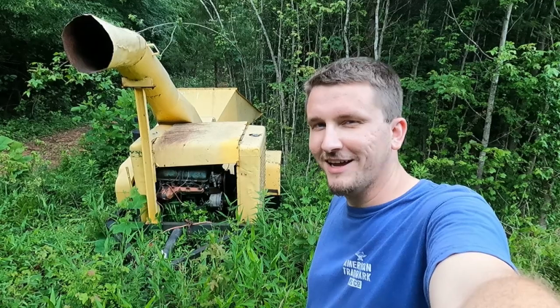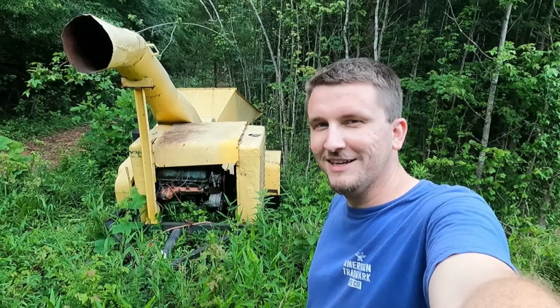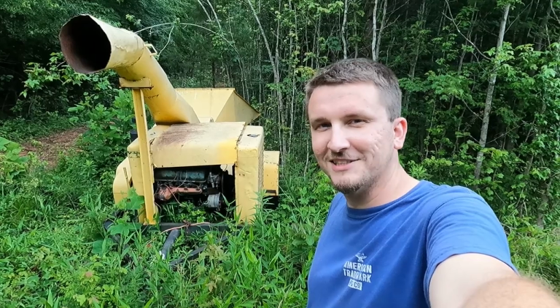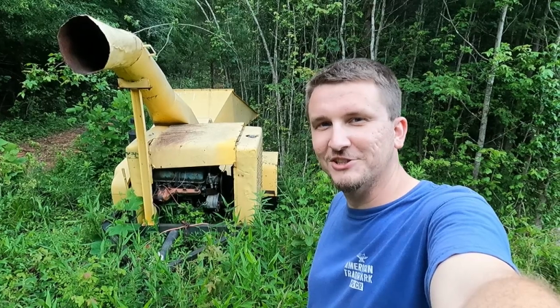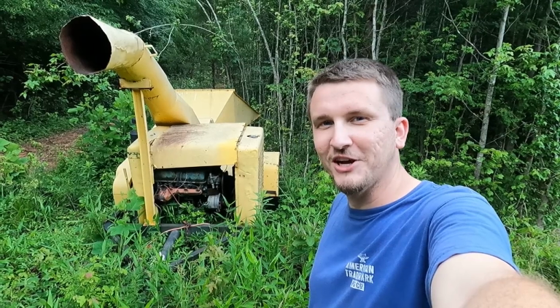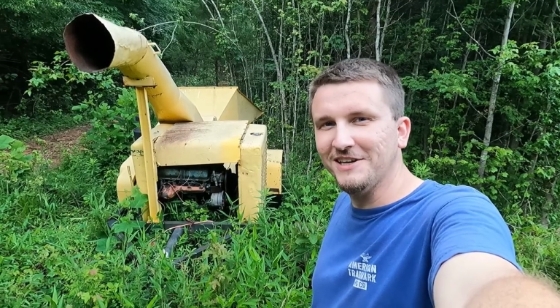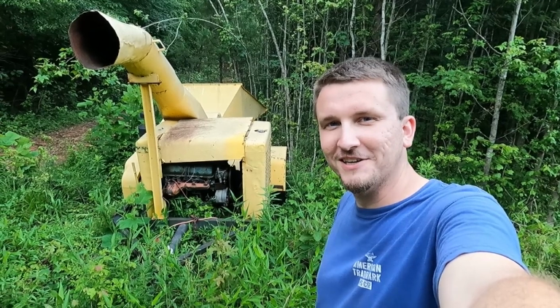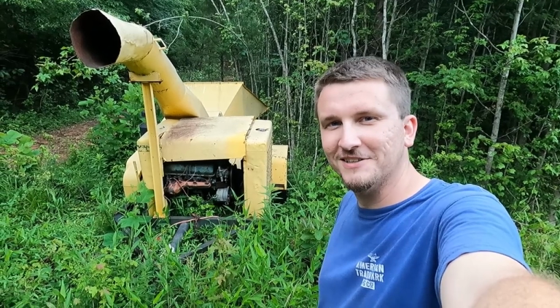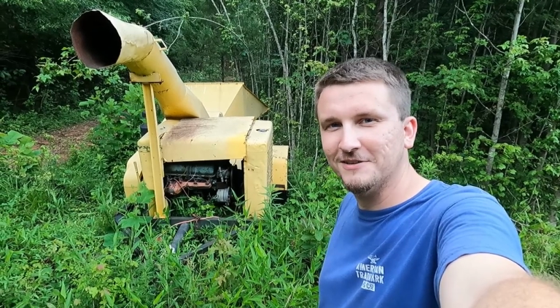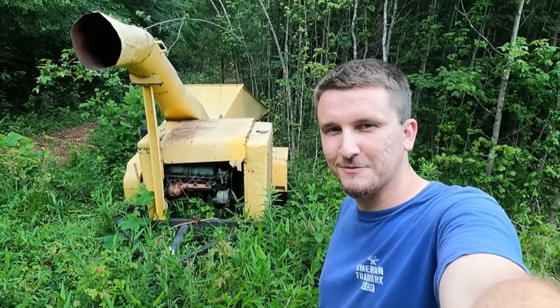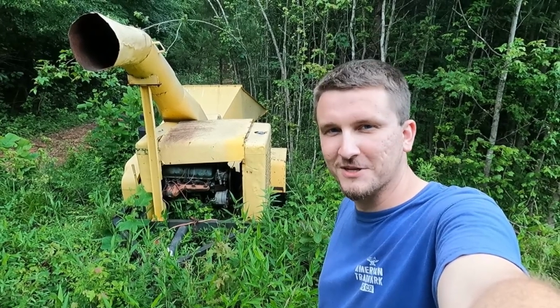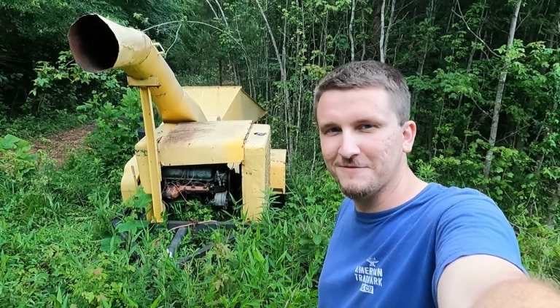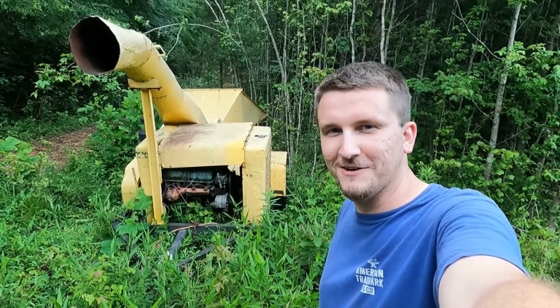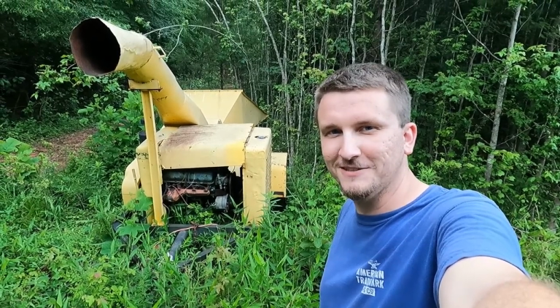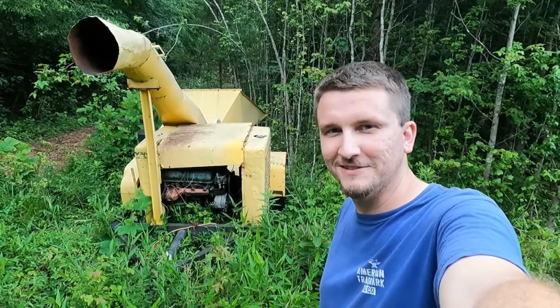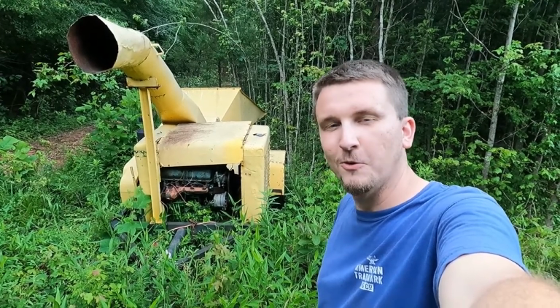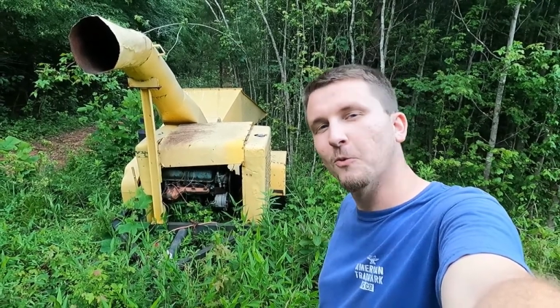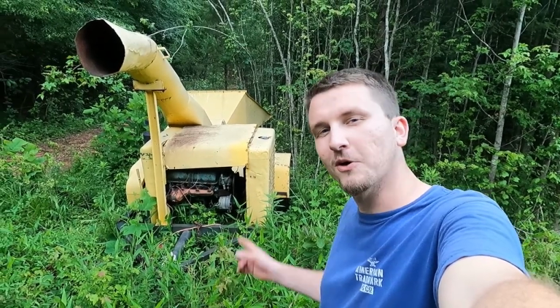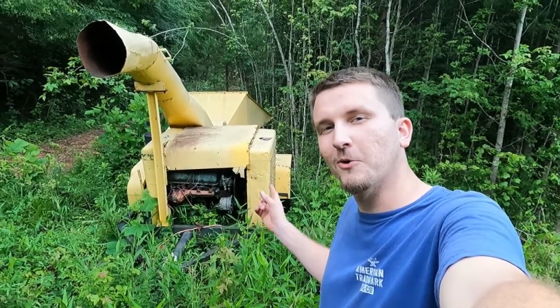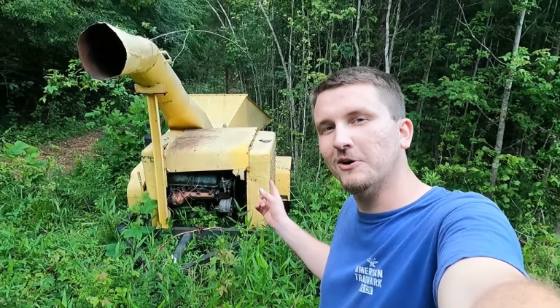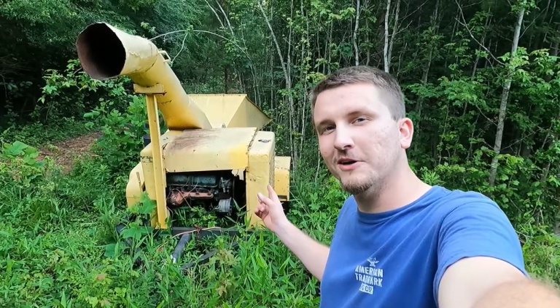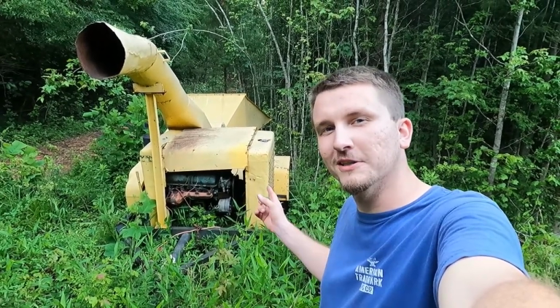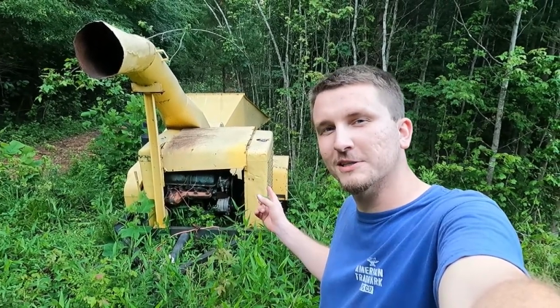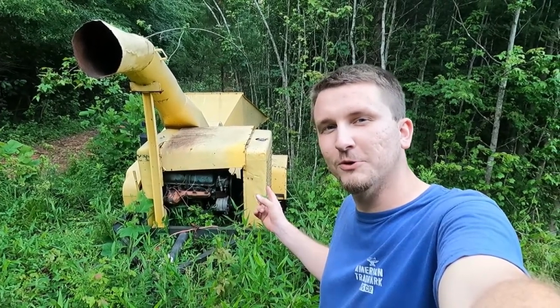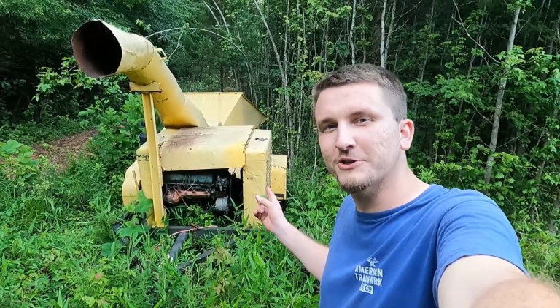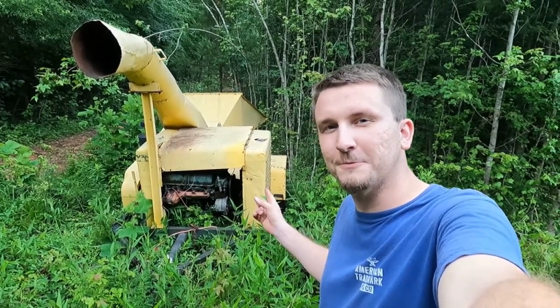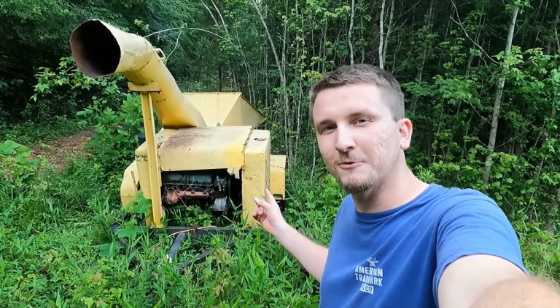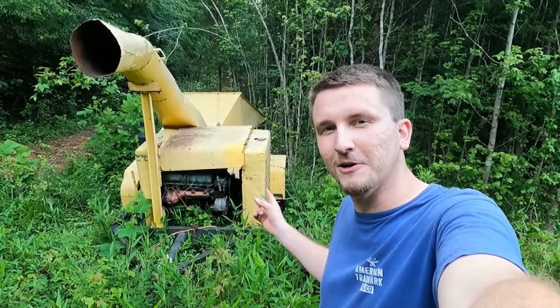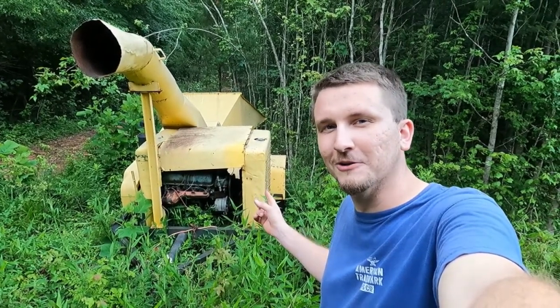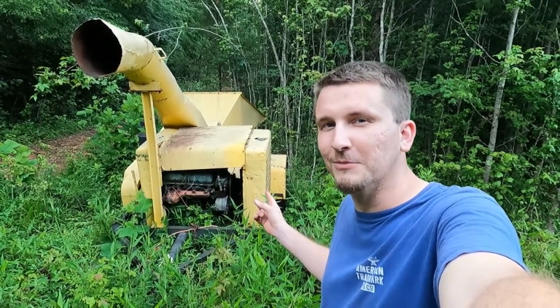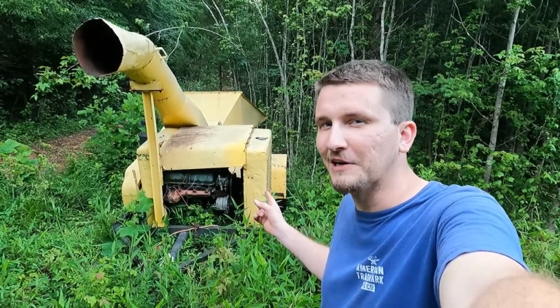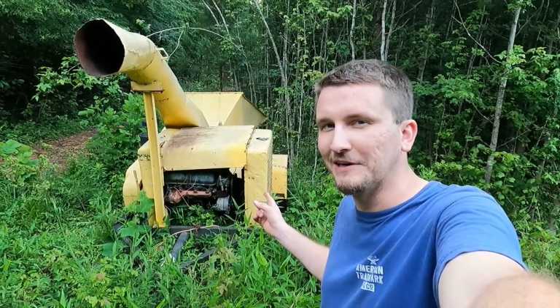Hey guys, this is Jake from Safe Fun. We're gonna work on getting this wood chipper to run a little better.